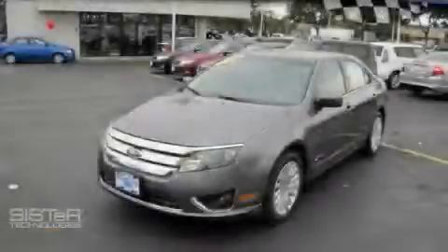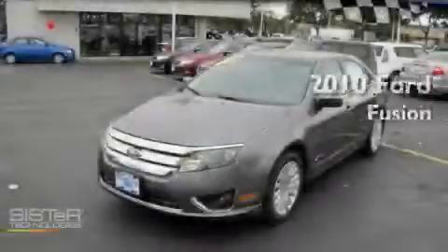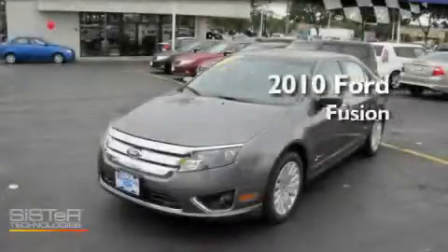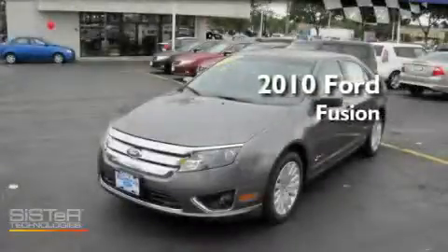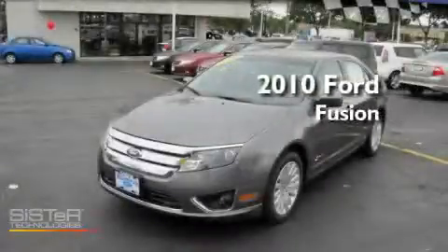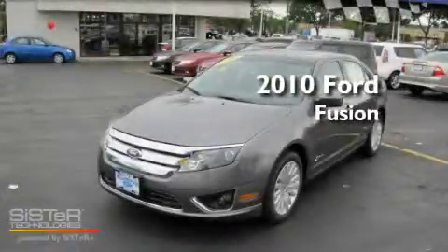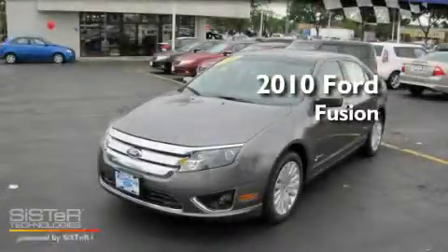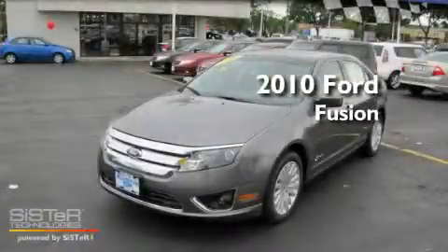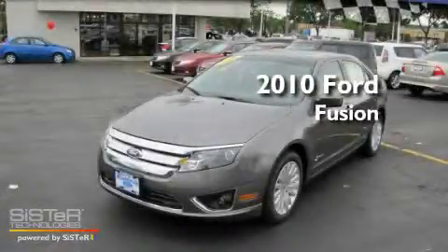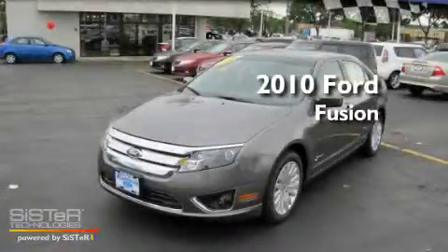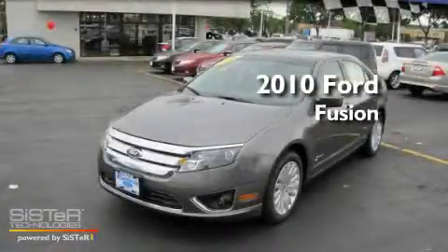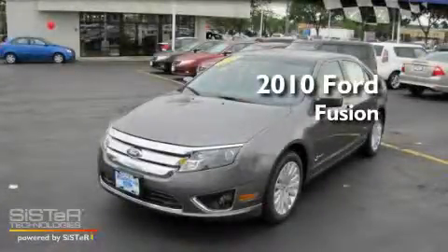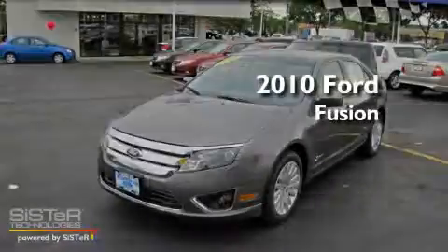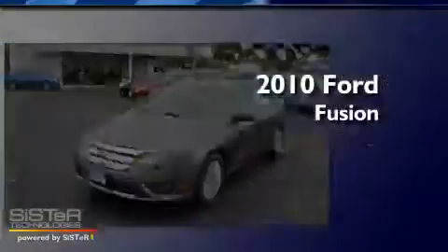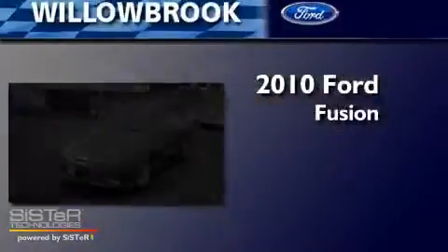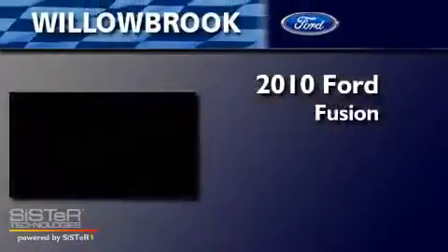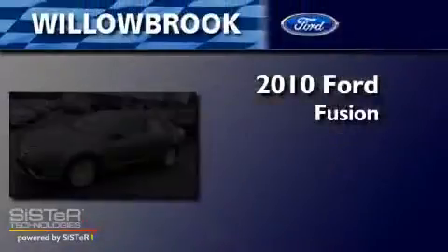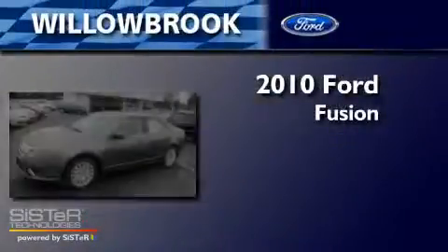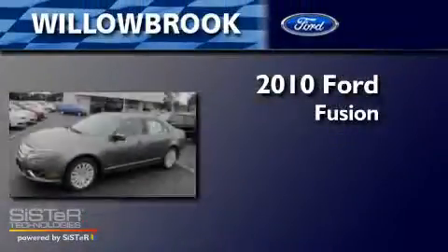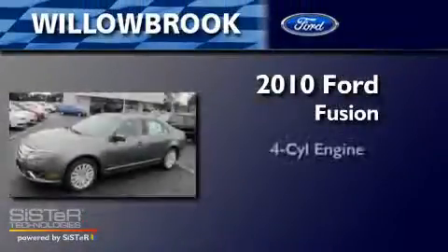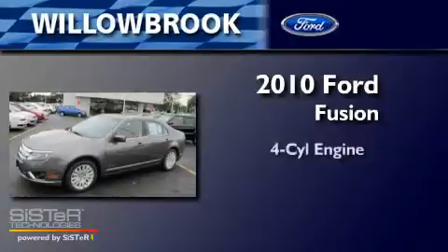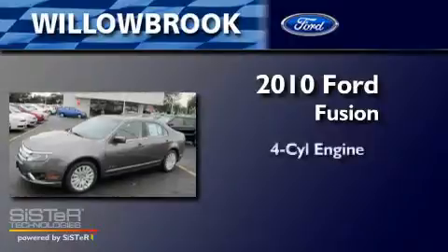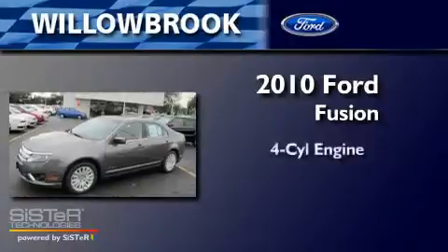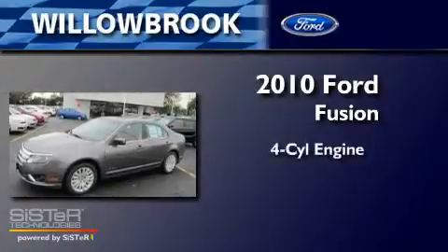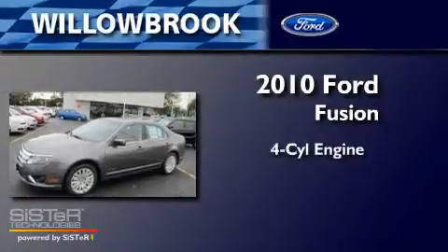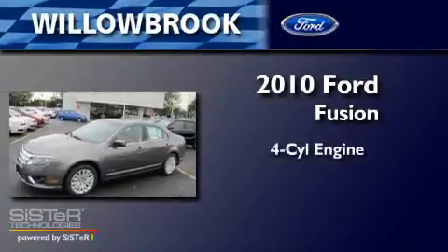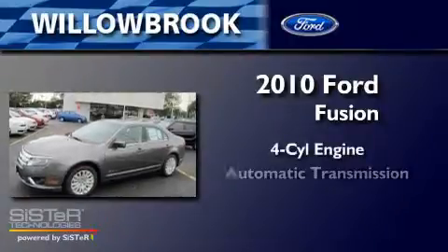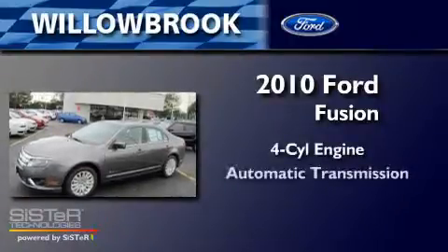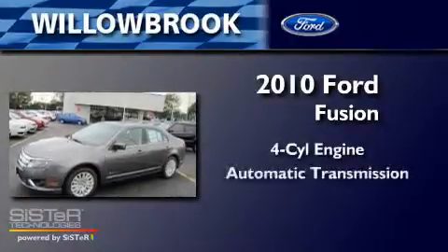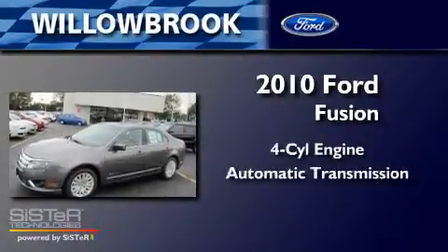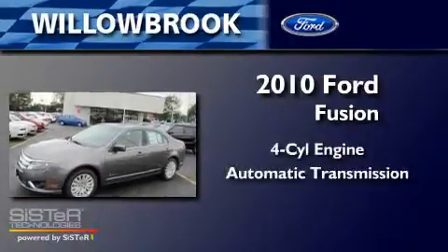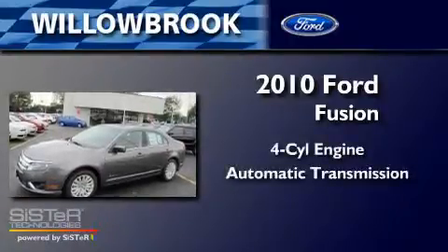This is a brand new 2010 Ford Fusion. It has a four-cylinder engine and an automatic transmission.